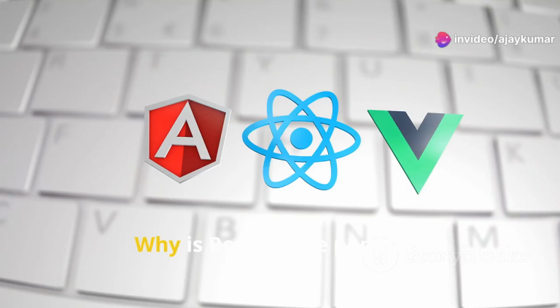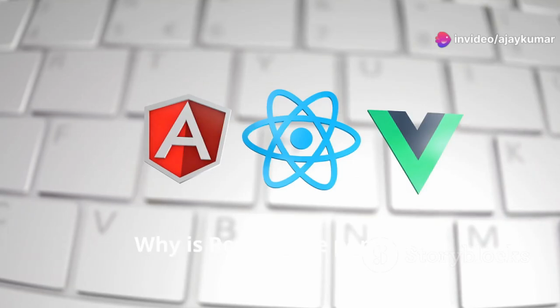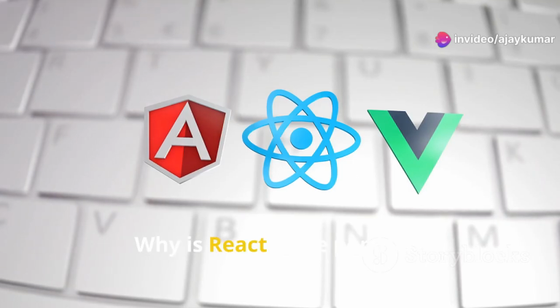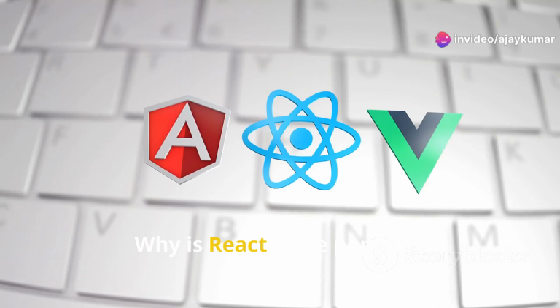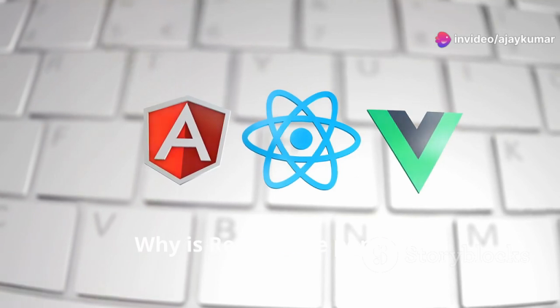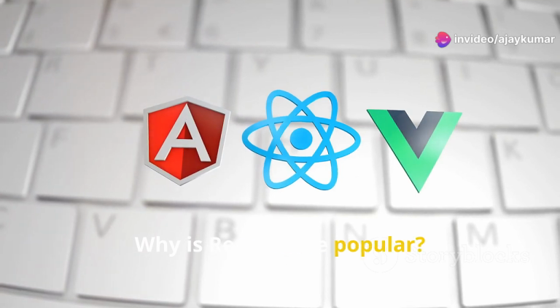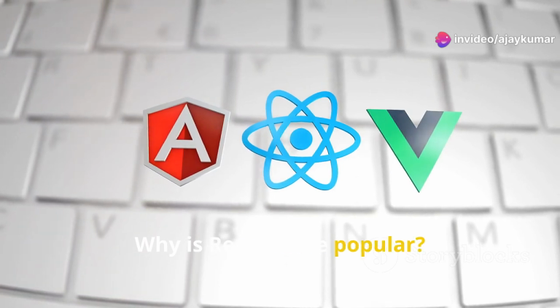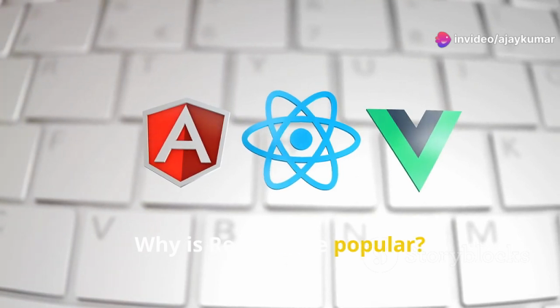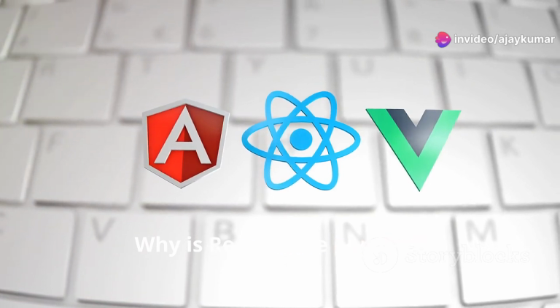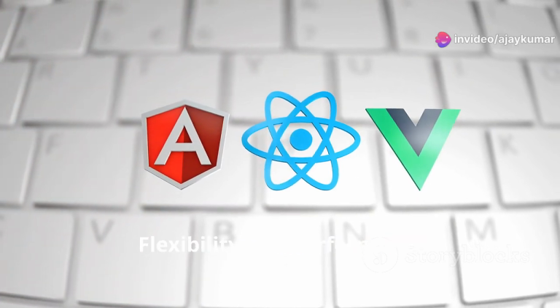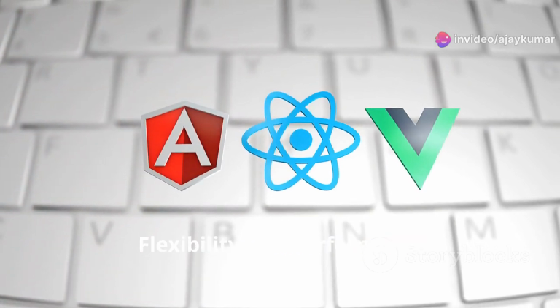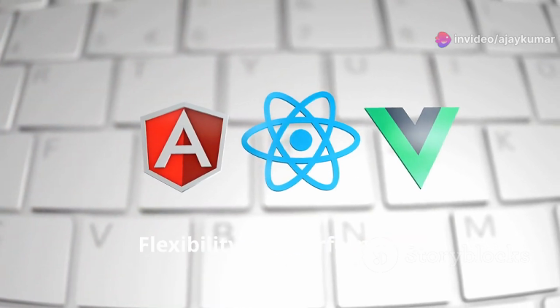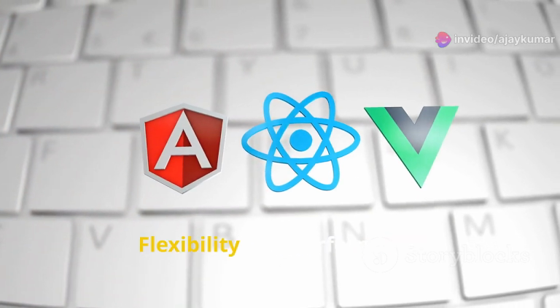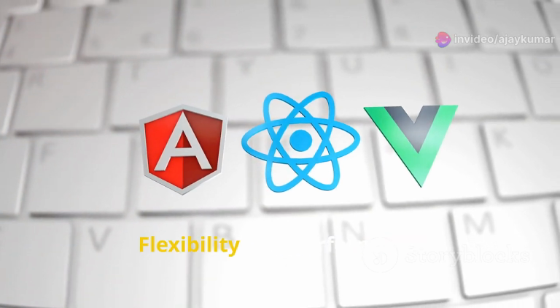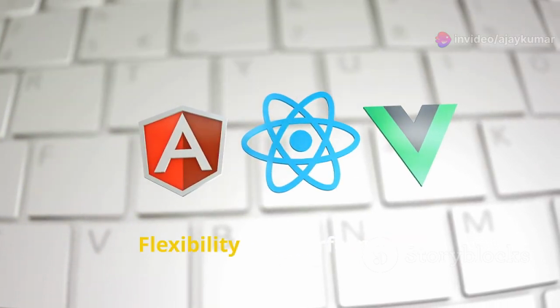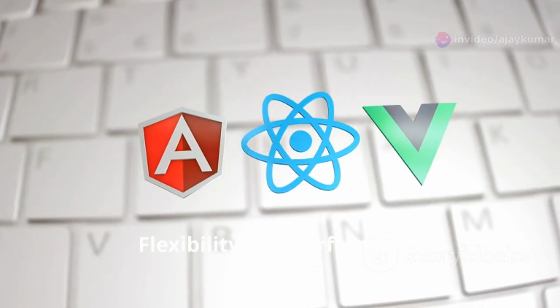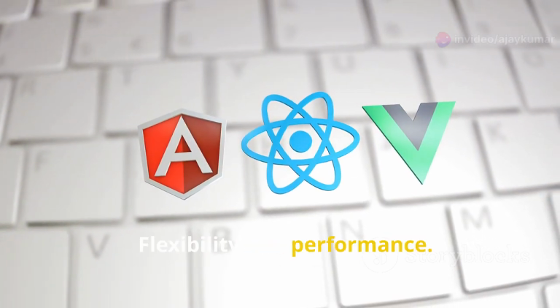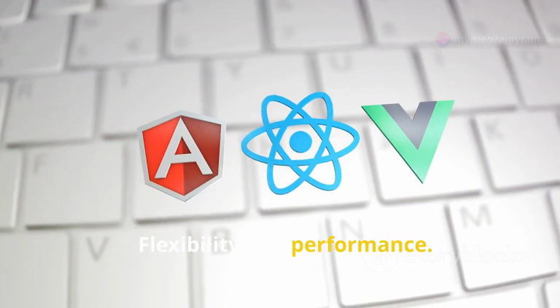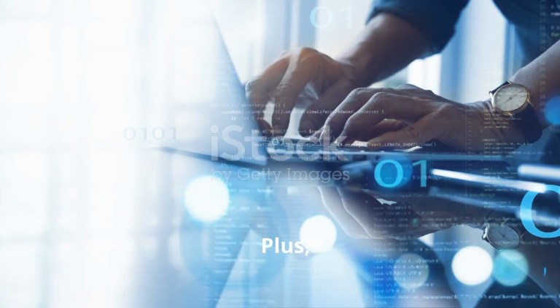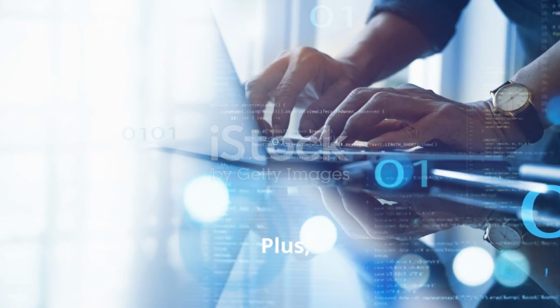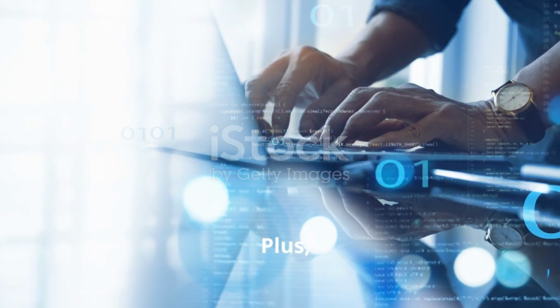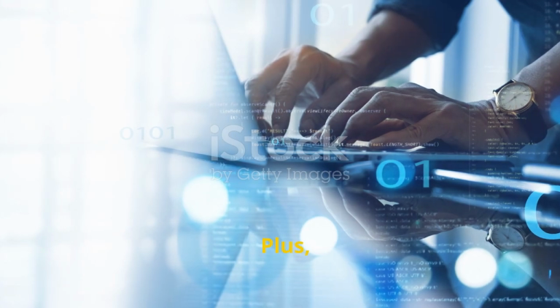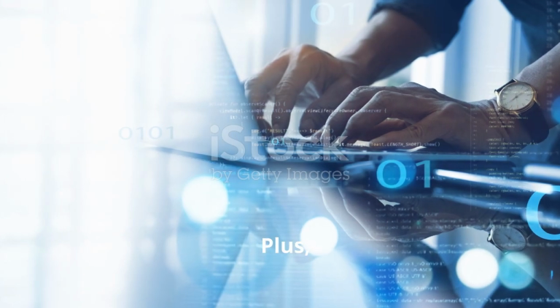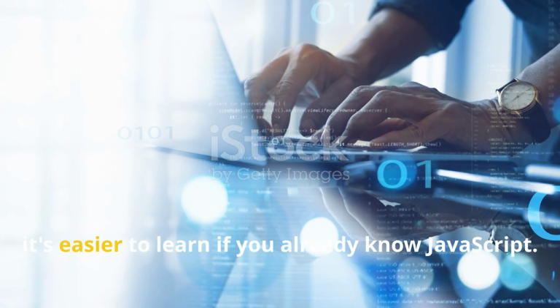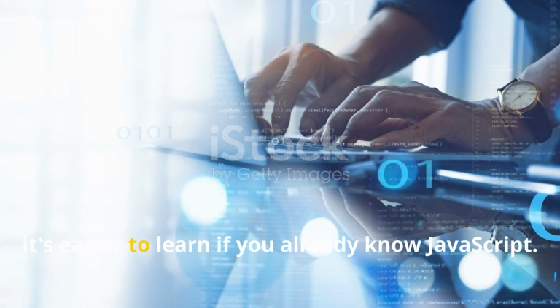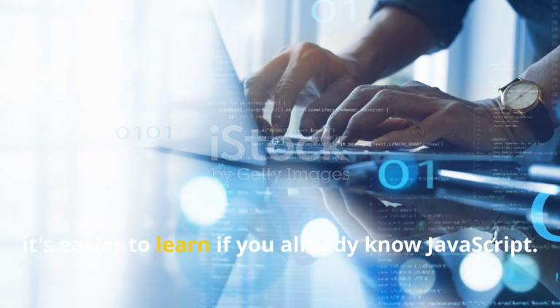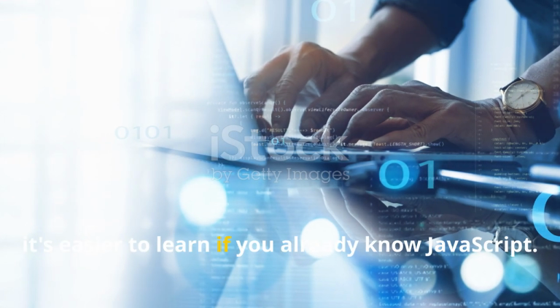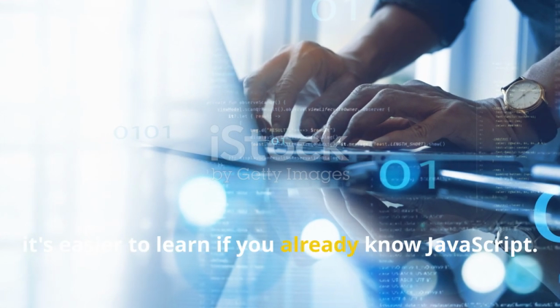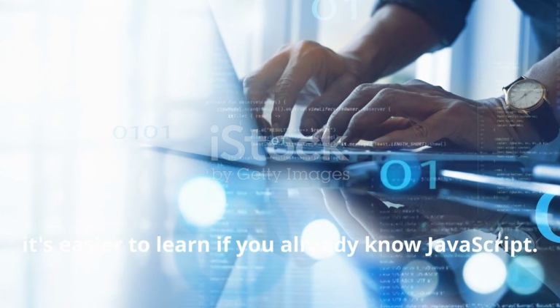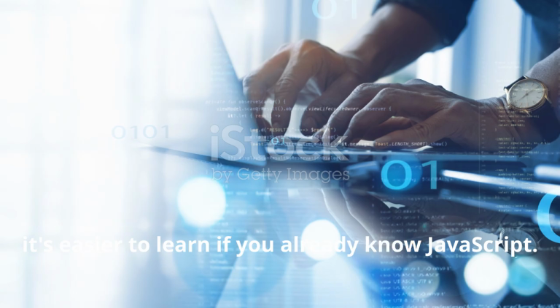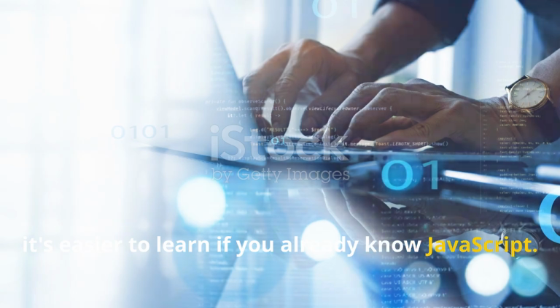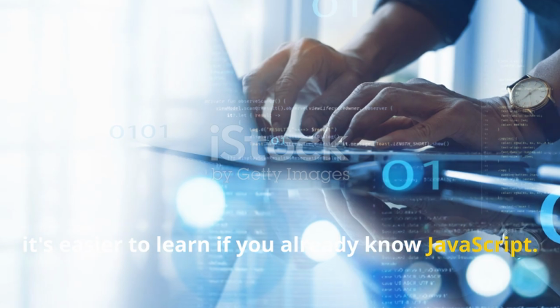Why is React more popular? Flexibility and performance. Plus, it's easier to learn if you already know JavaScript.